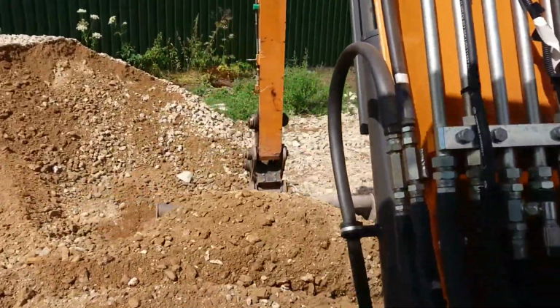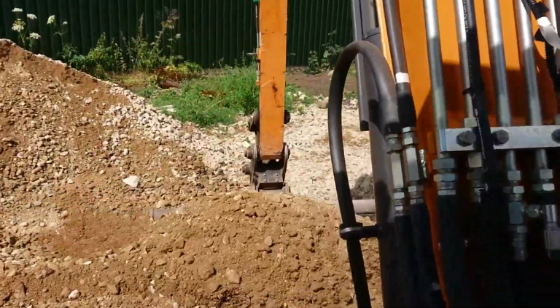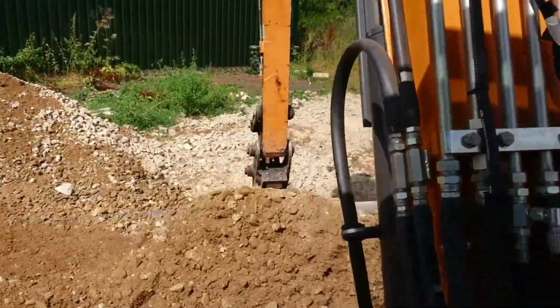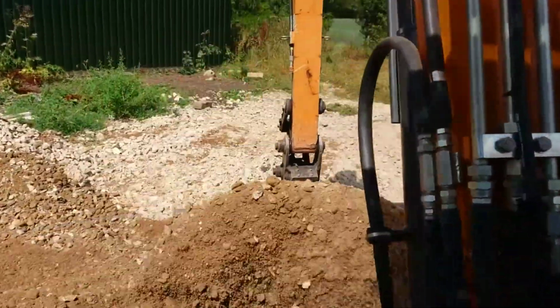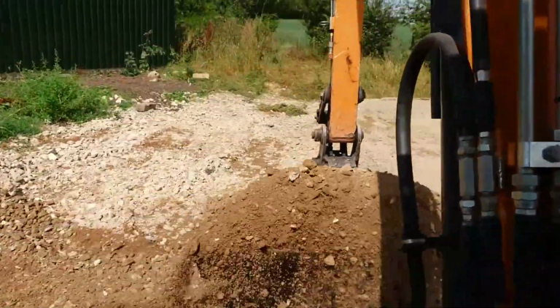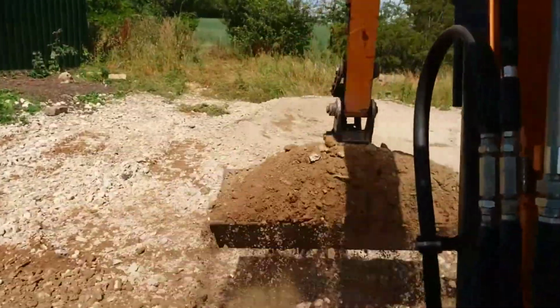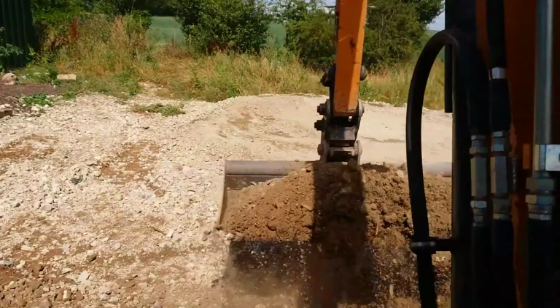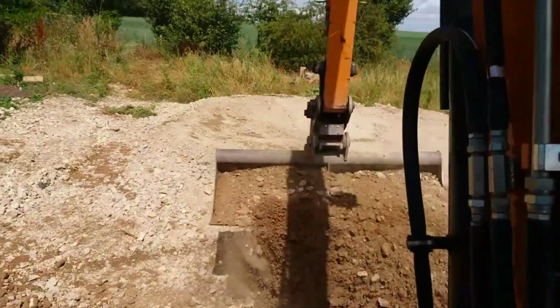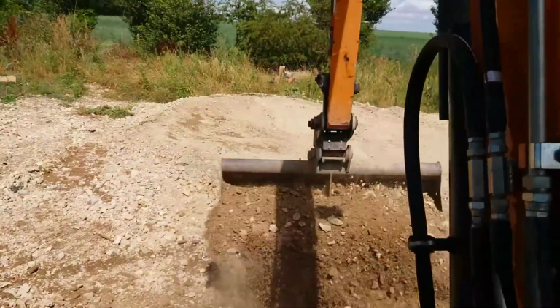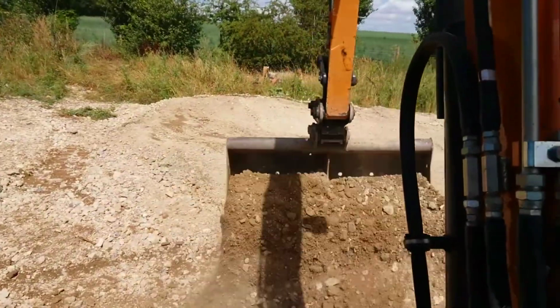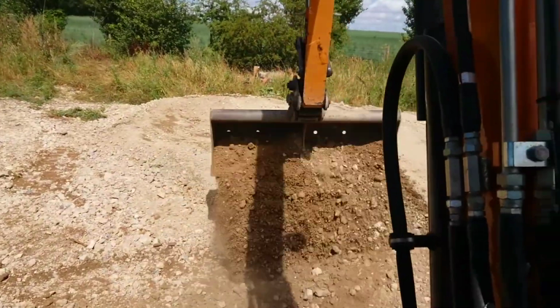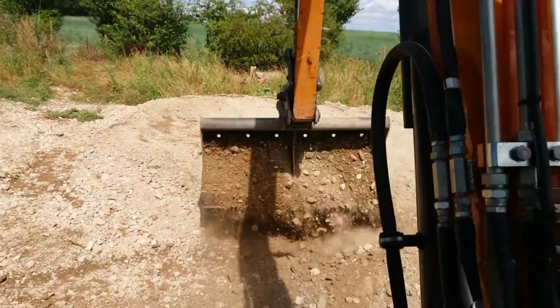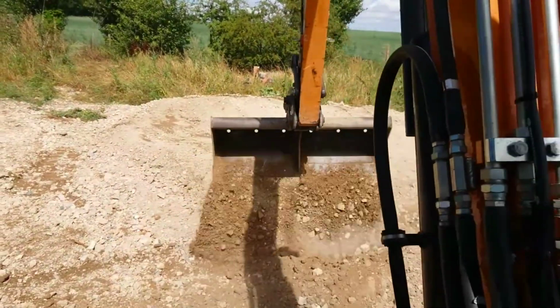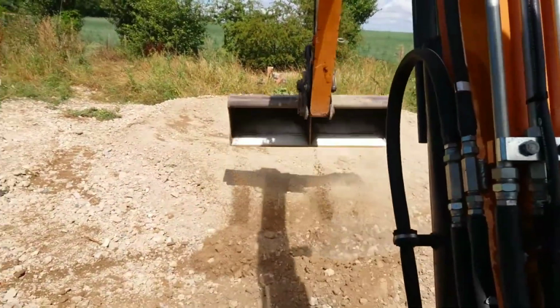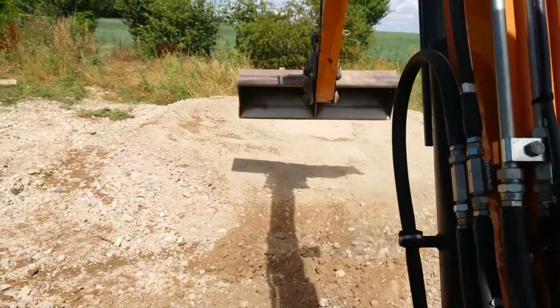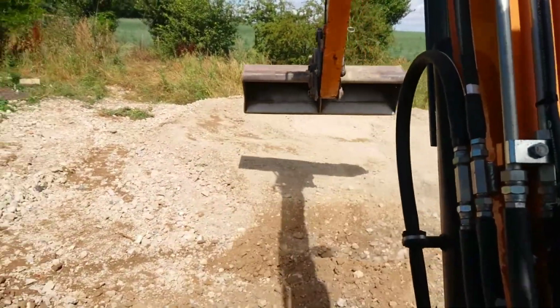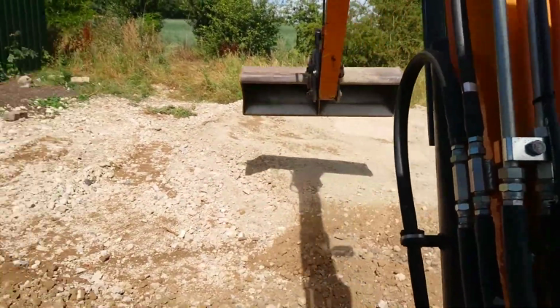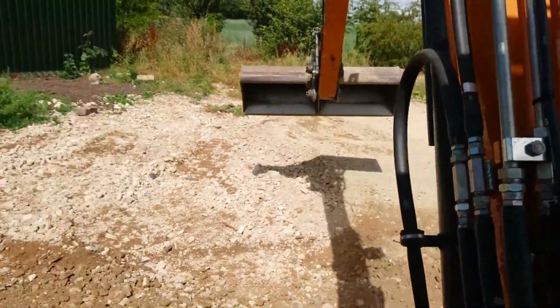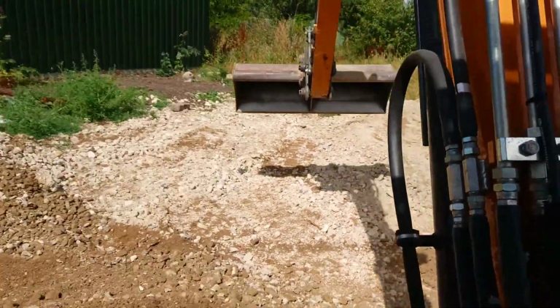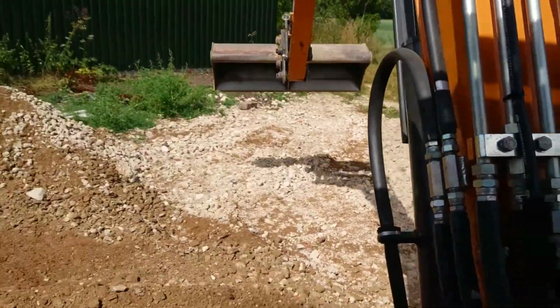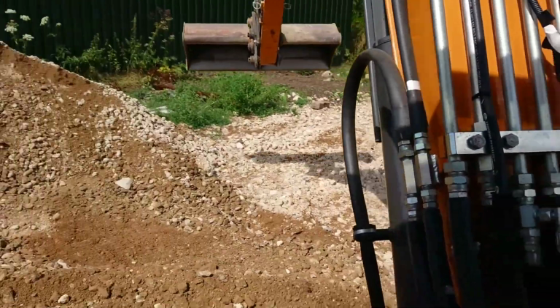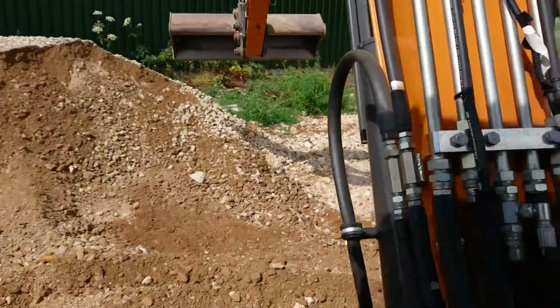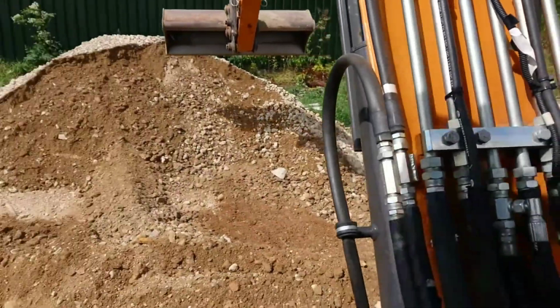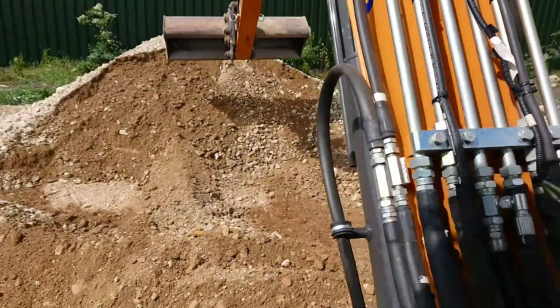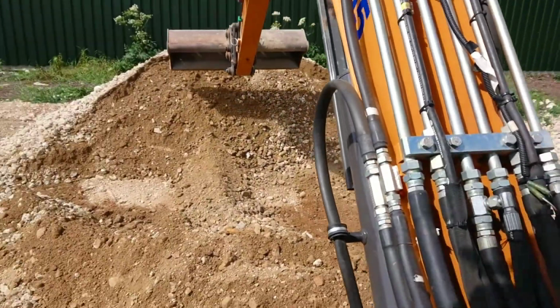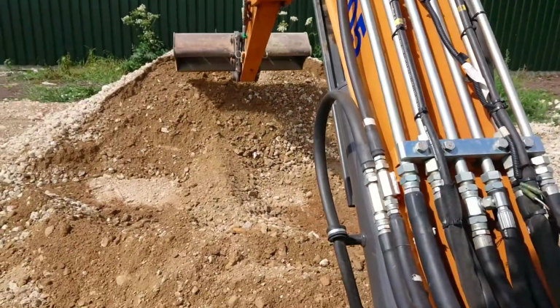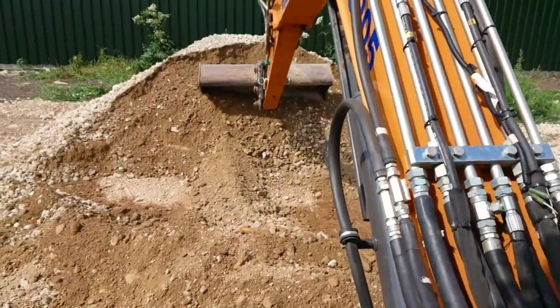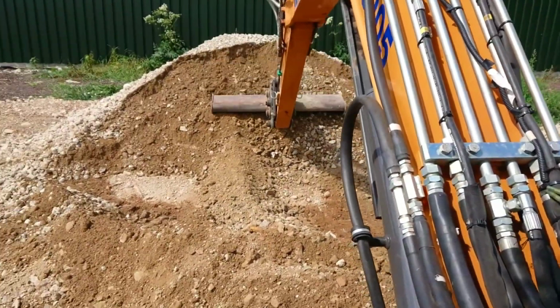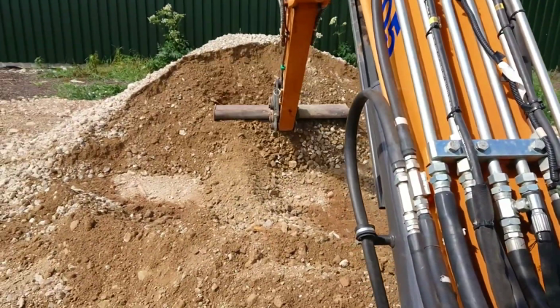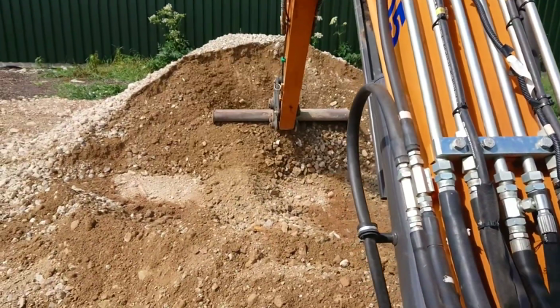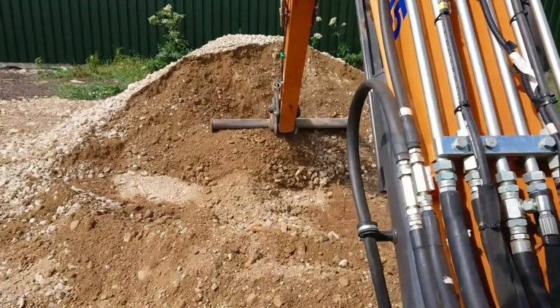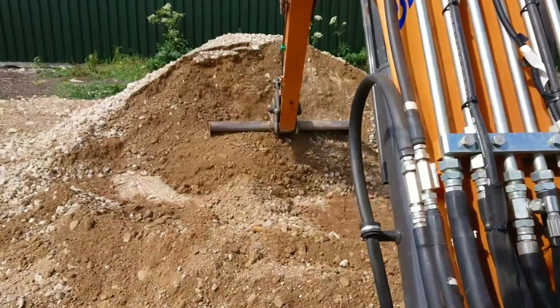Once I've roughly got it level, we'll go over it with a laser, hit it pin by pin, and make it quite perfect.